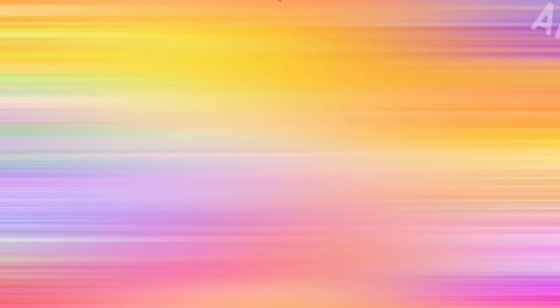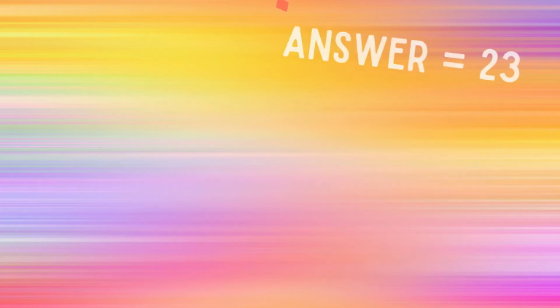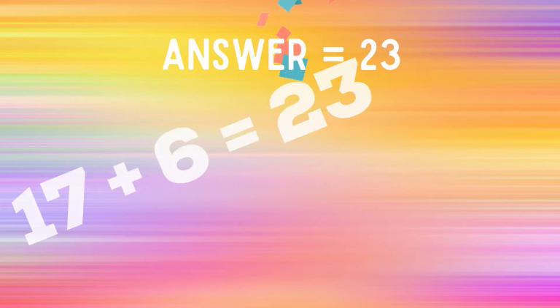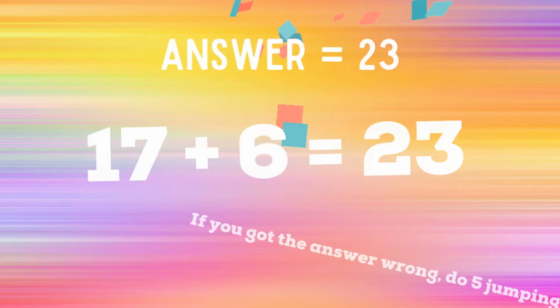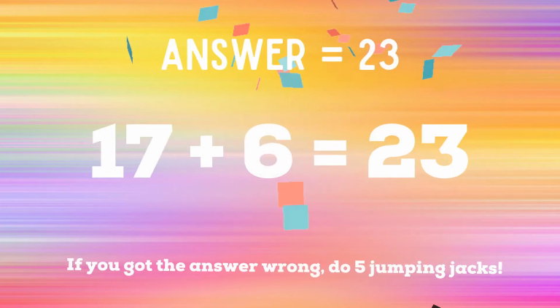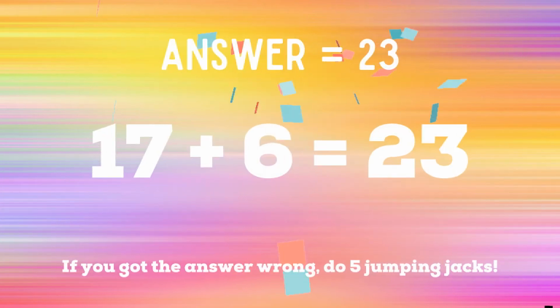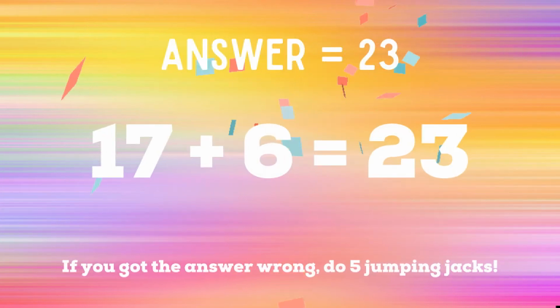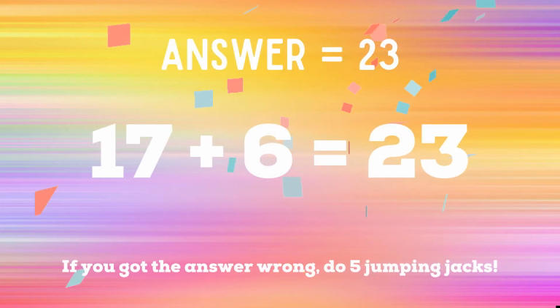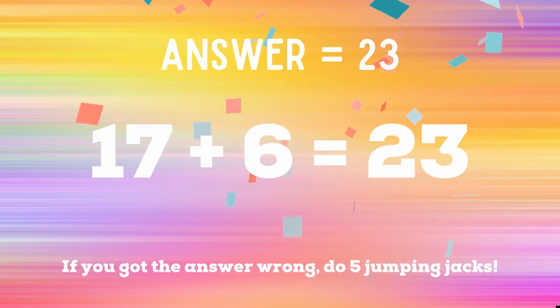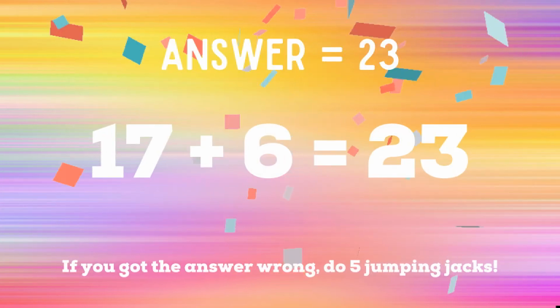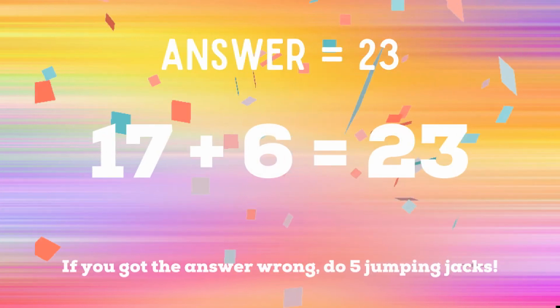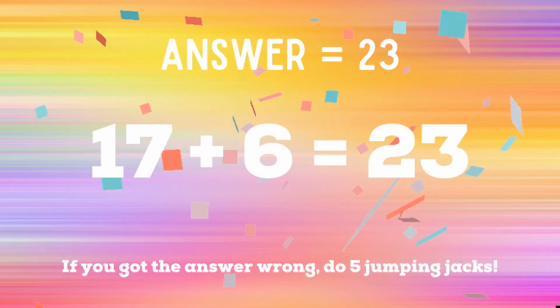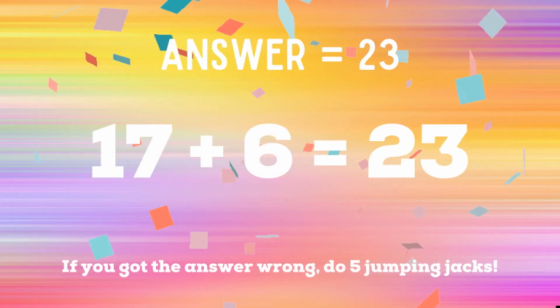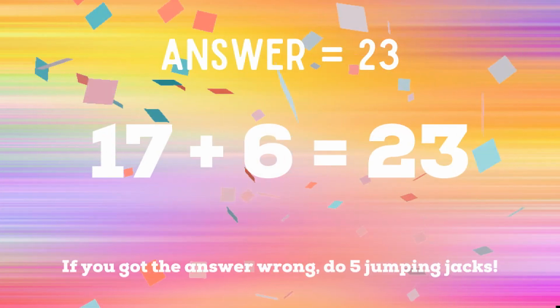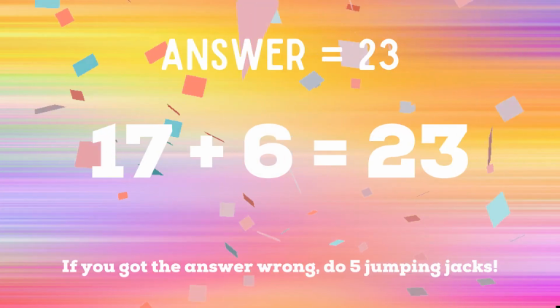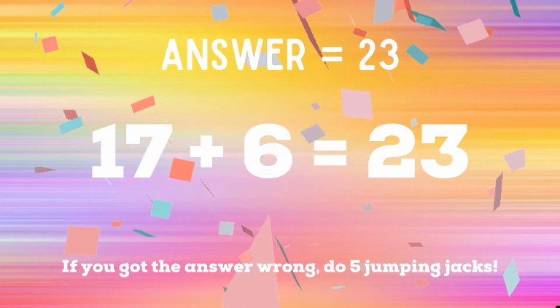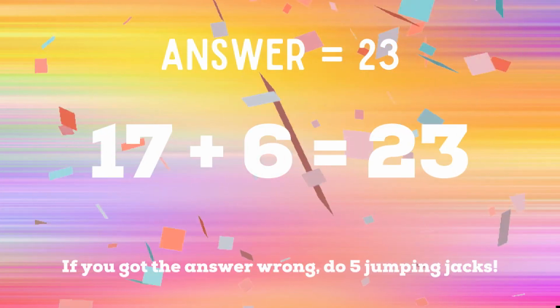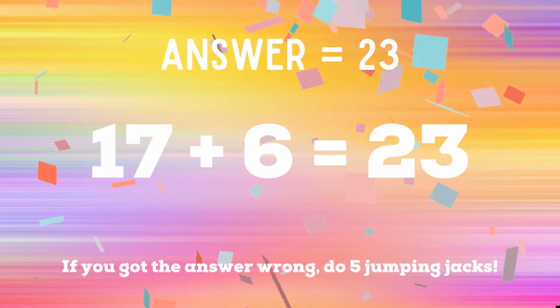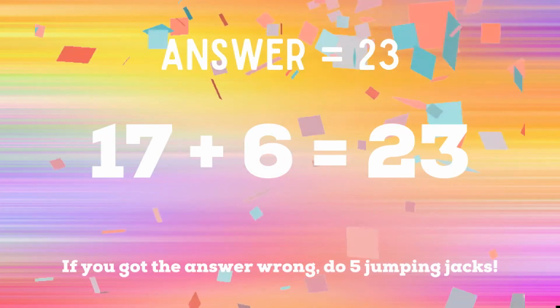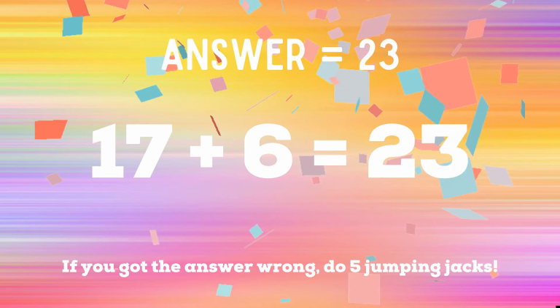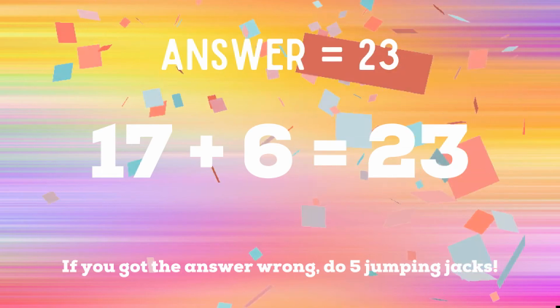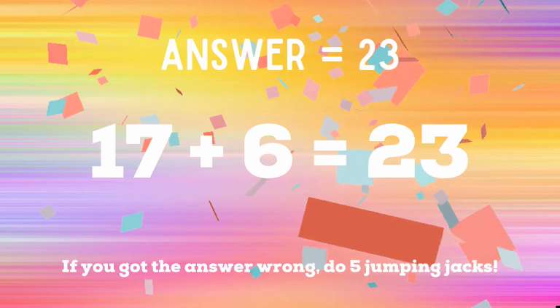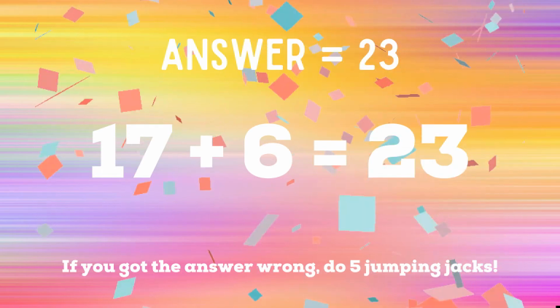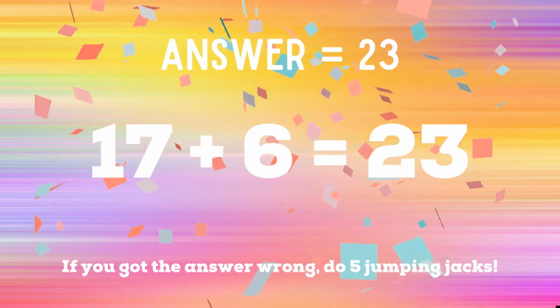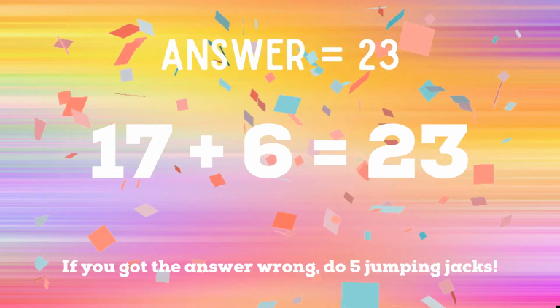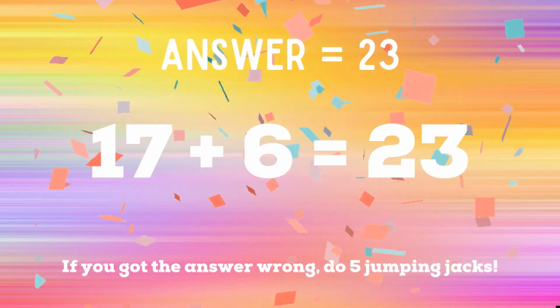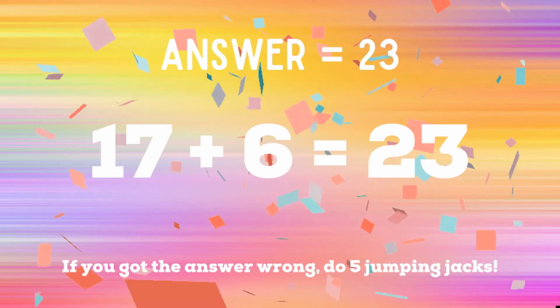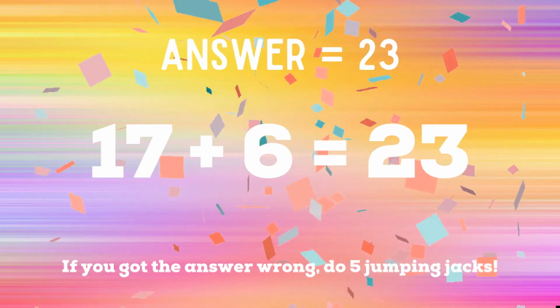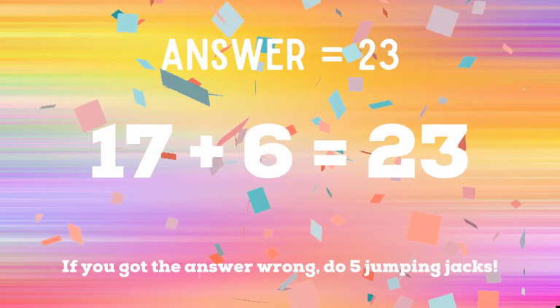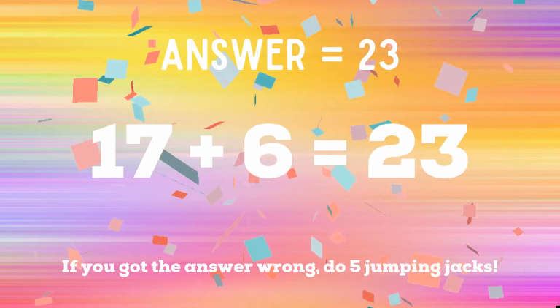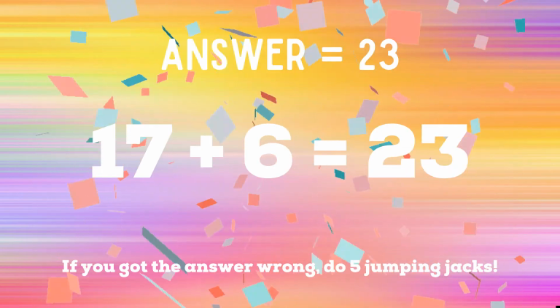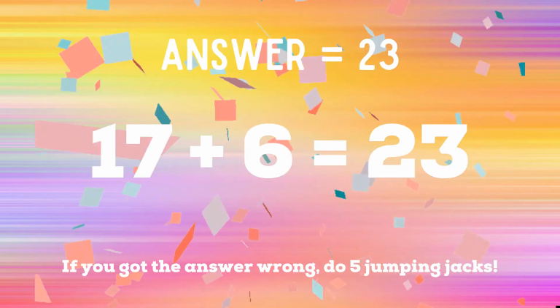The correct answer is 23. If you got the answer wrong, you have five jumping jacks to do.